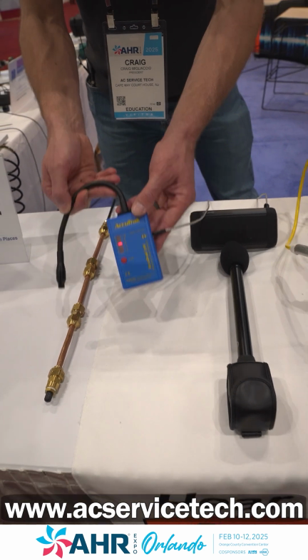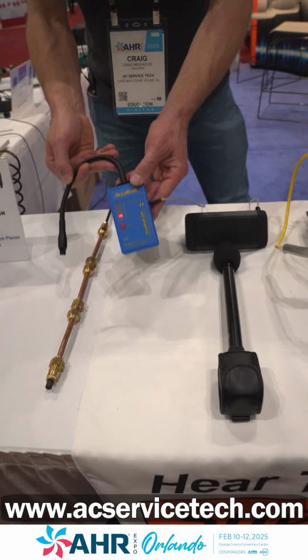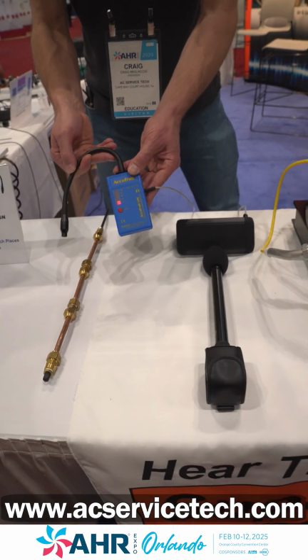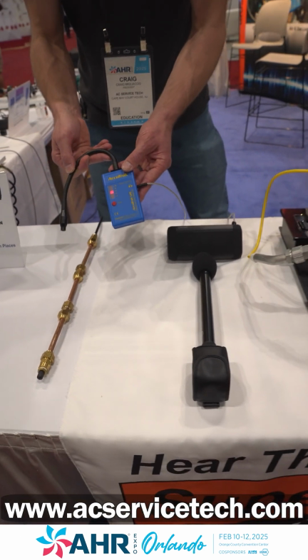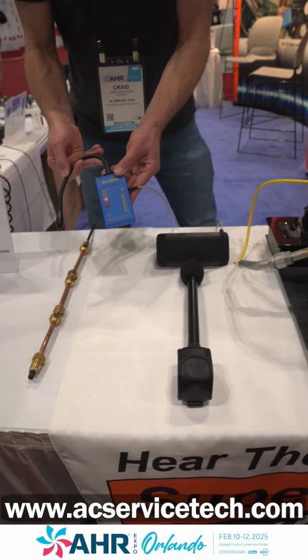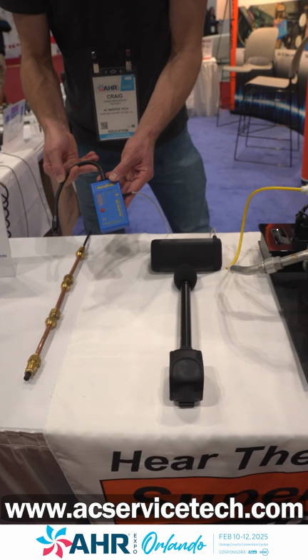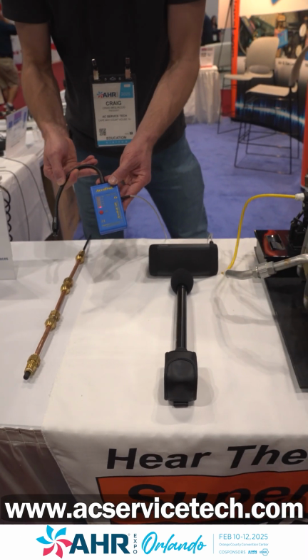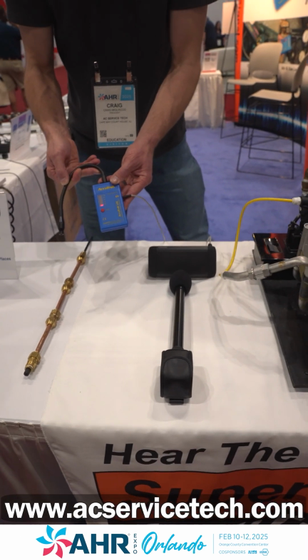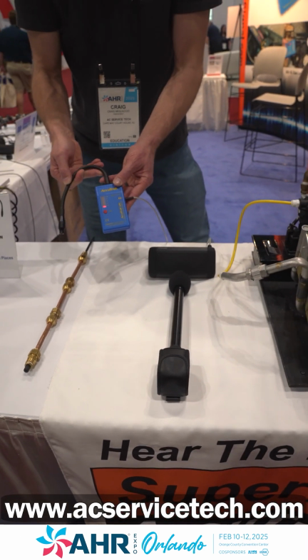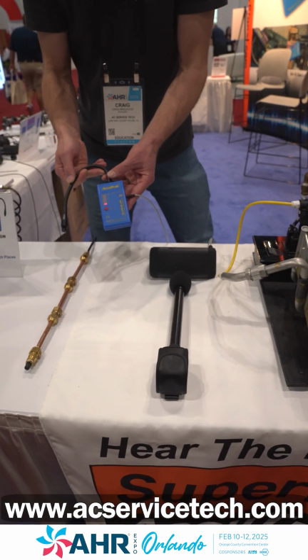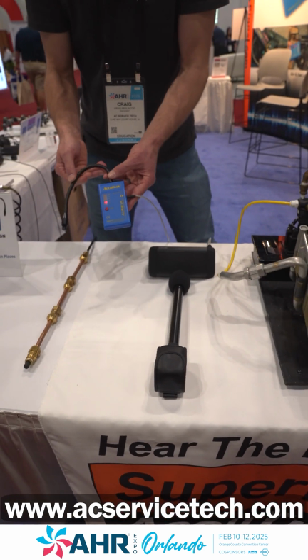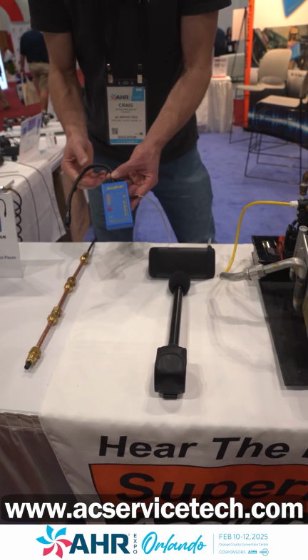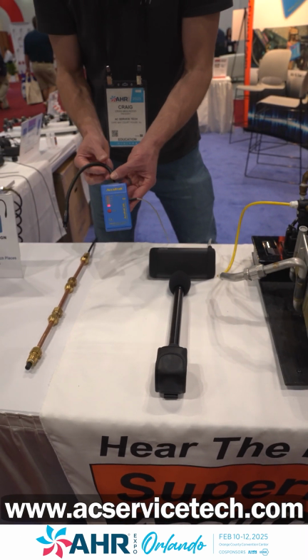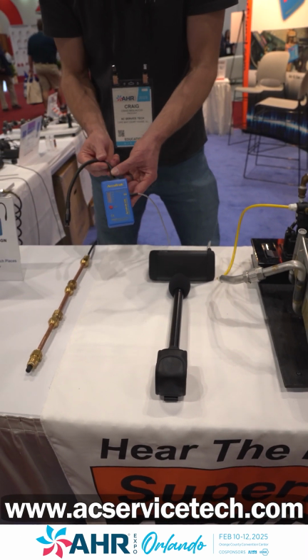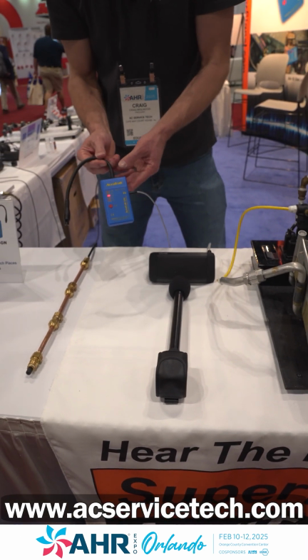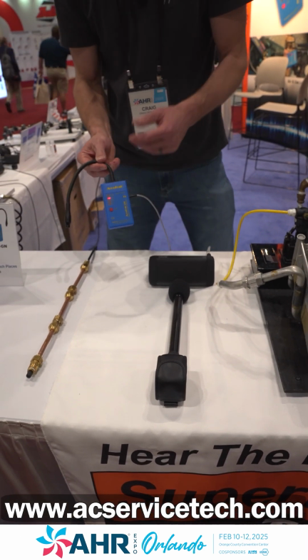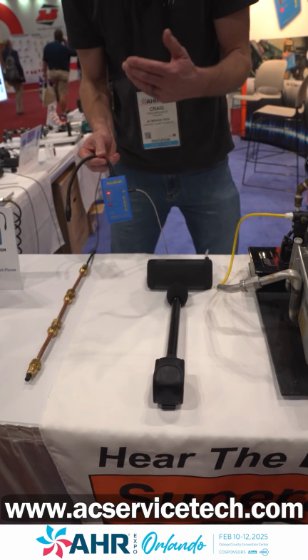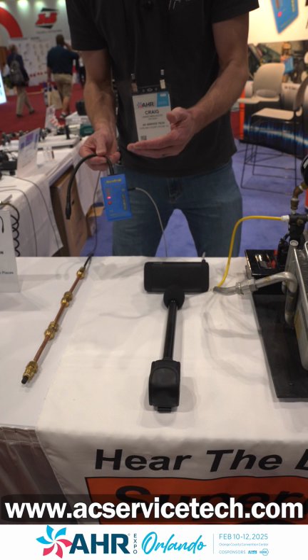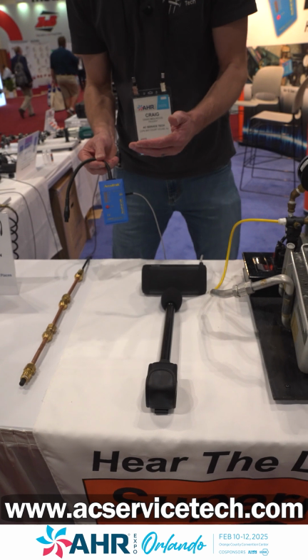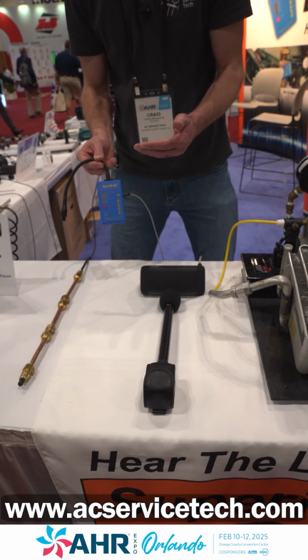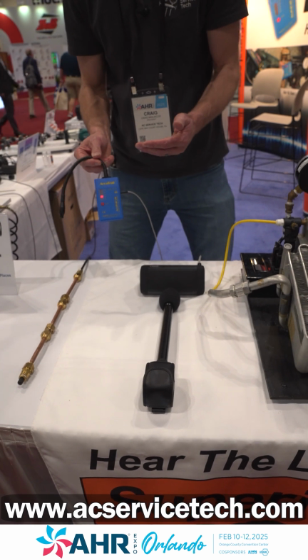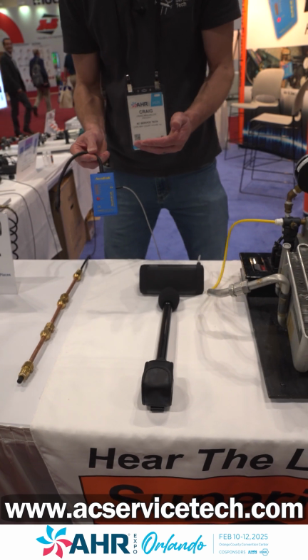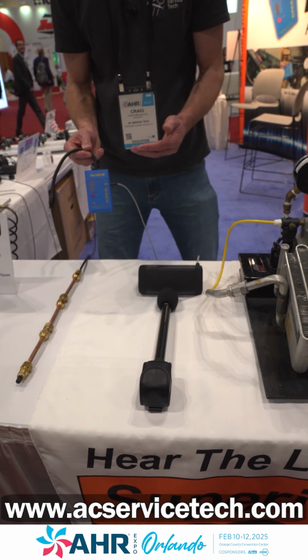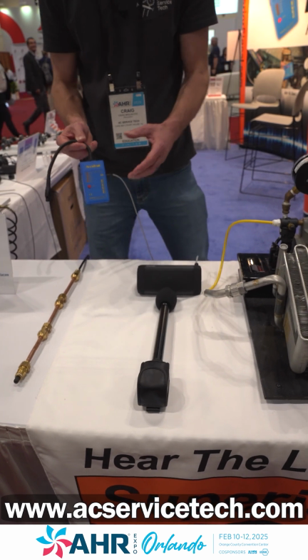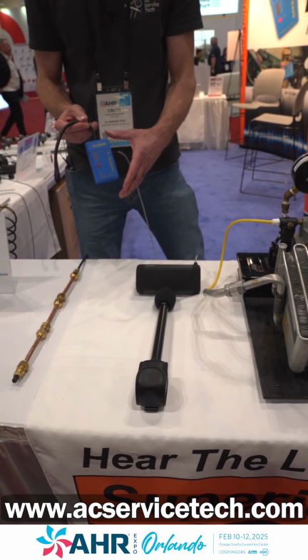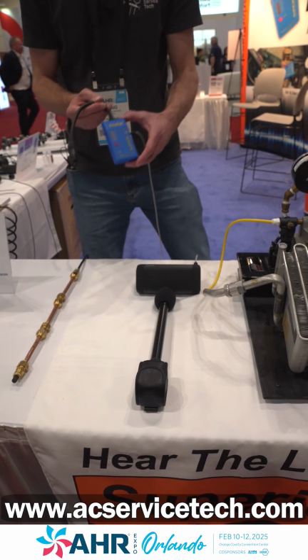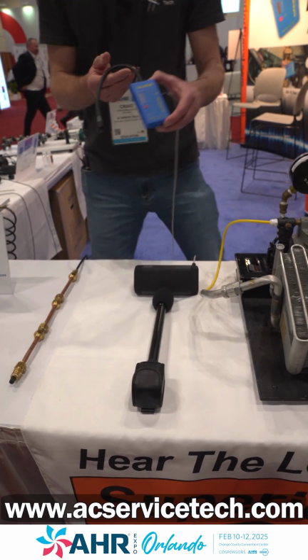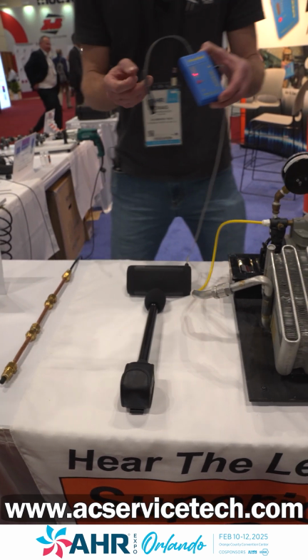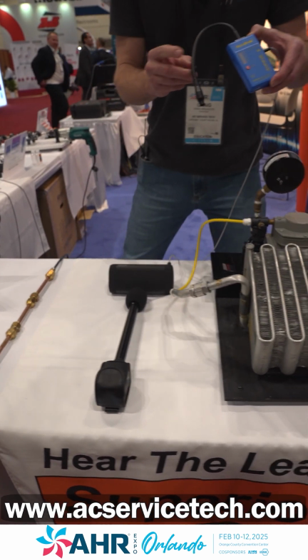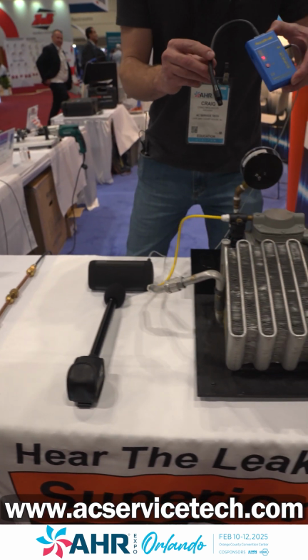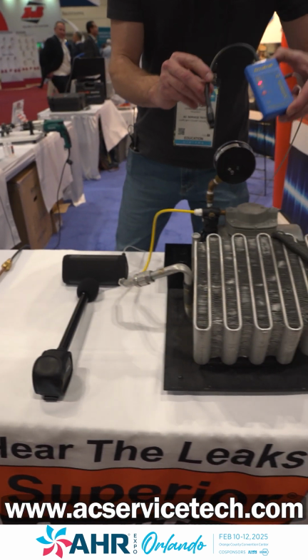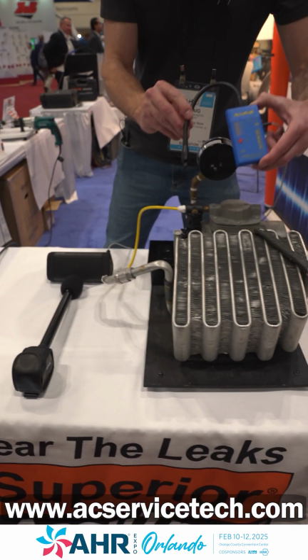You can see it picked that up right away, and I don't have to worry about how fast I'm running this across anything. Now let's look for leaks over here.